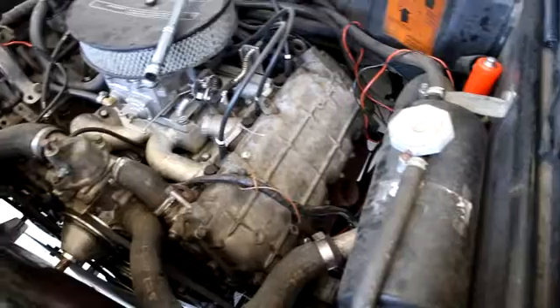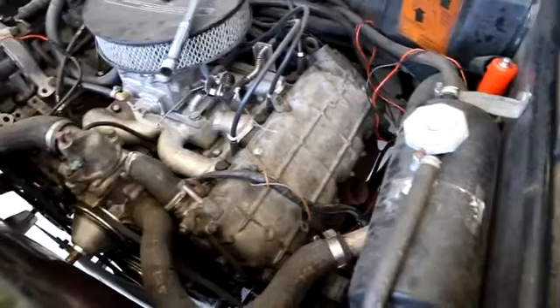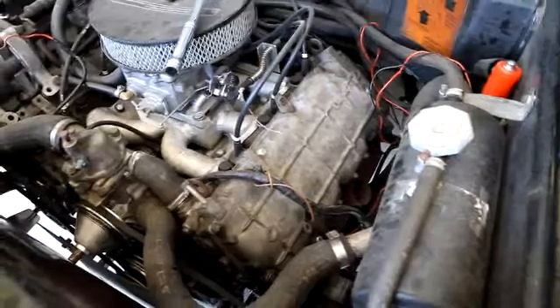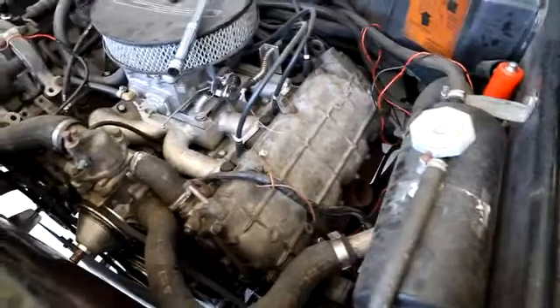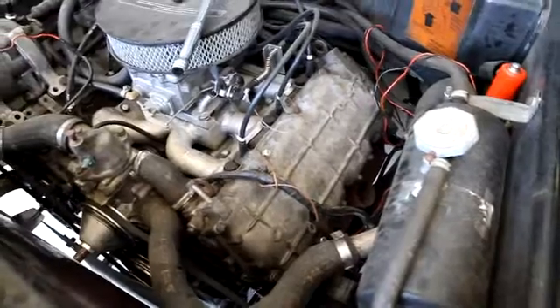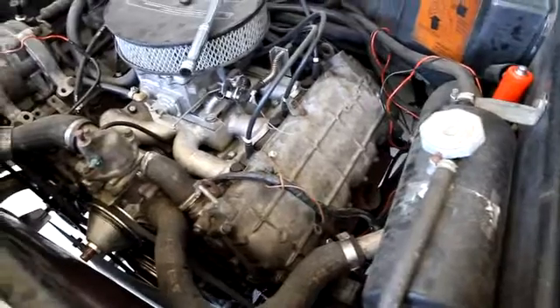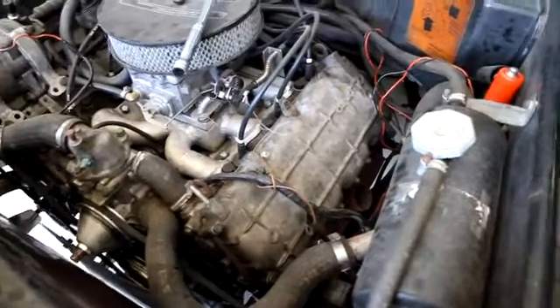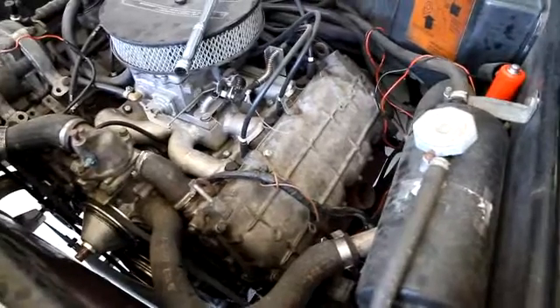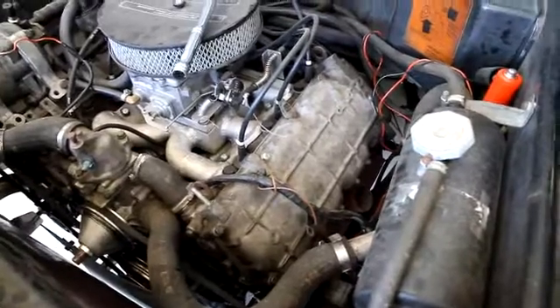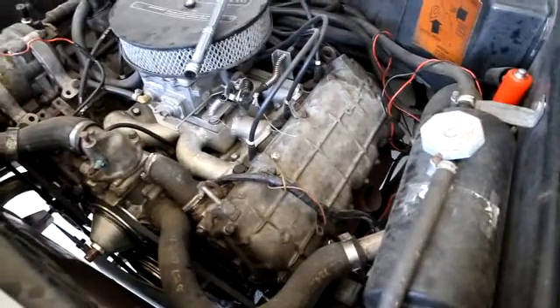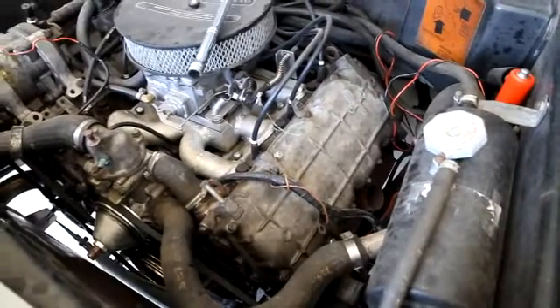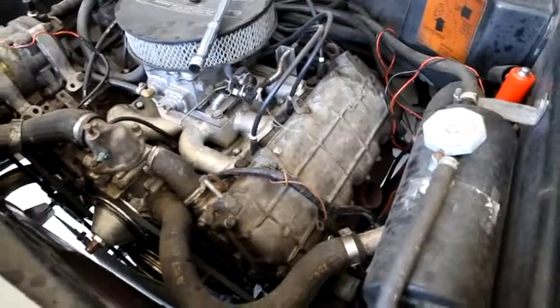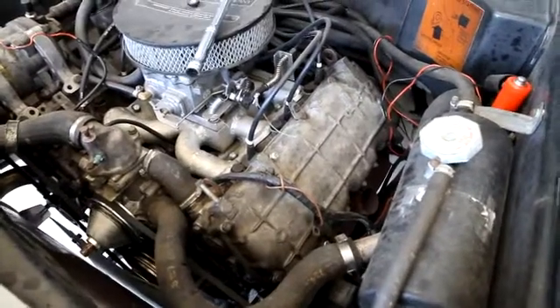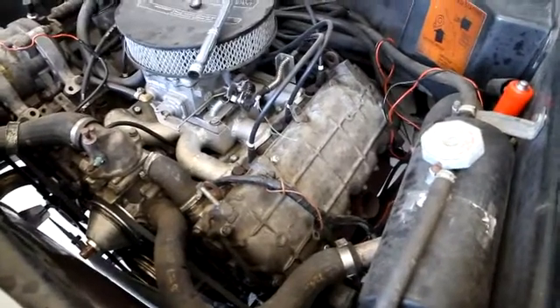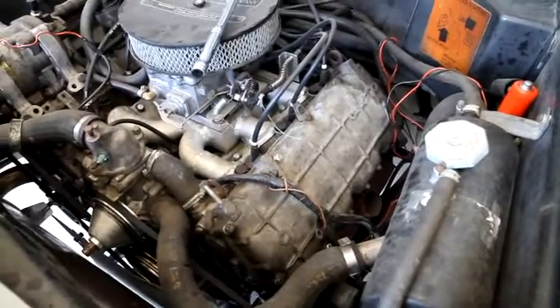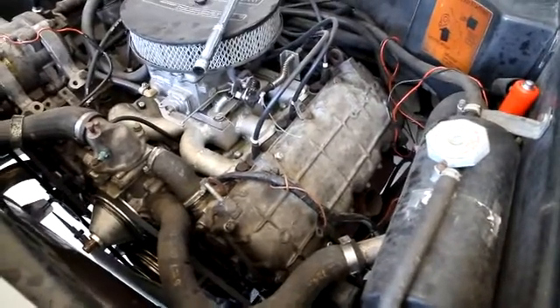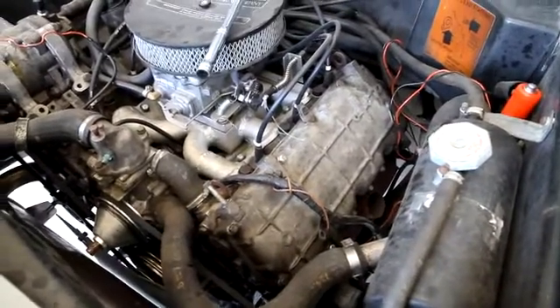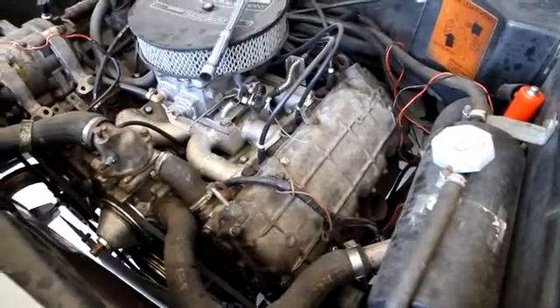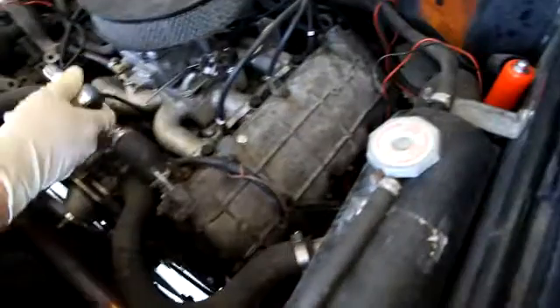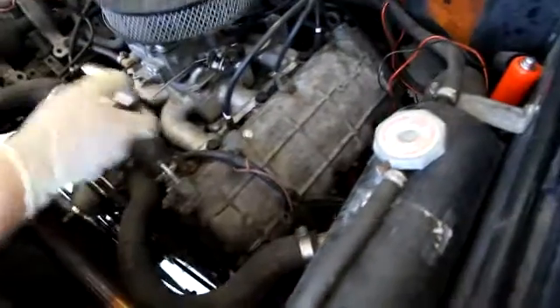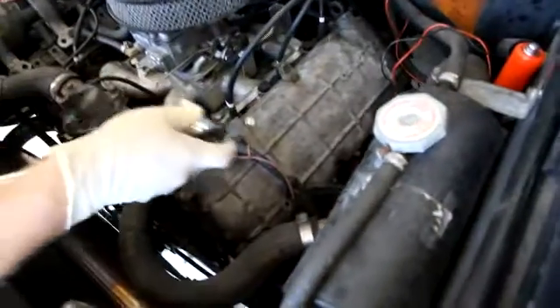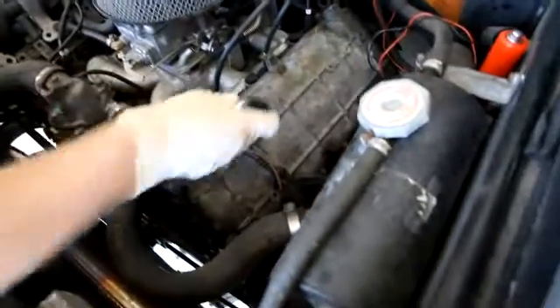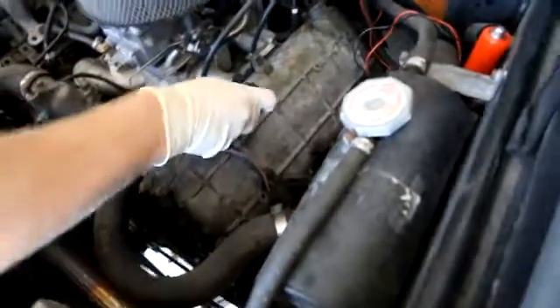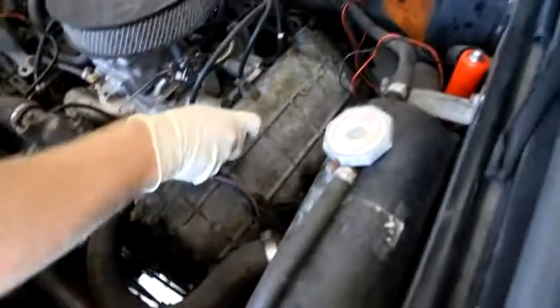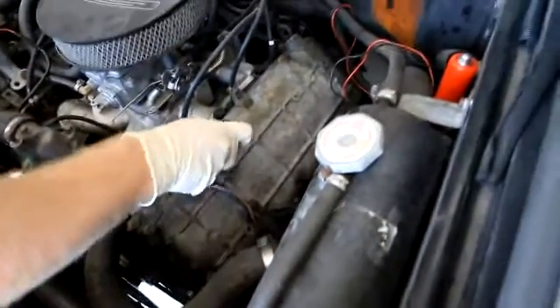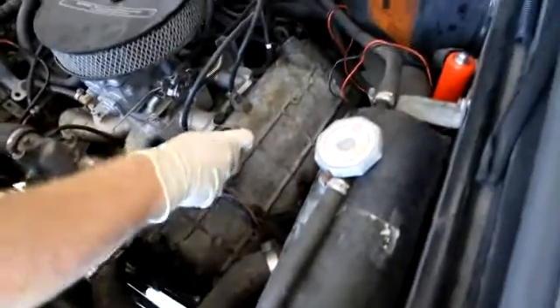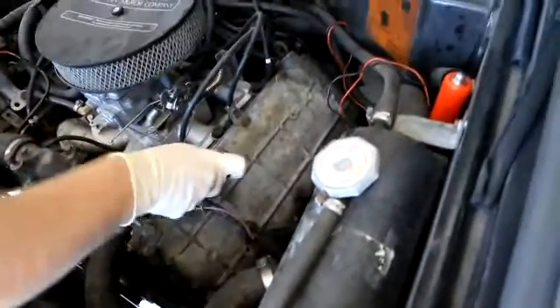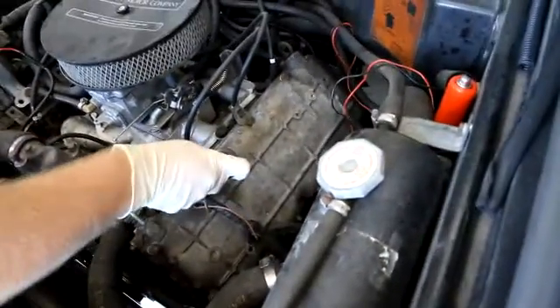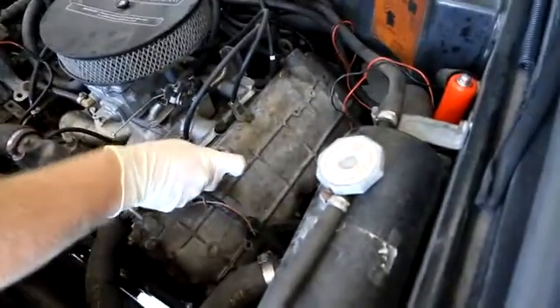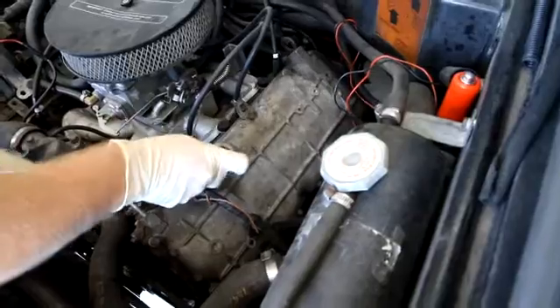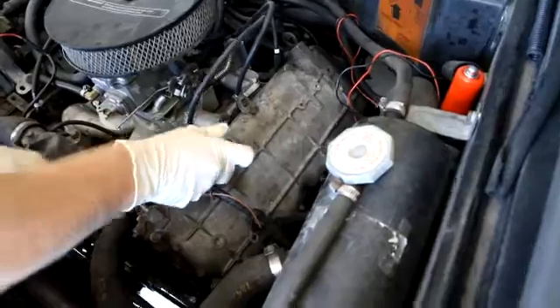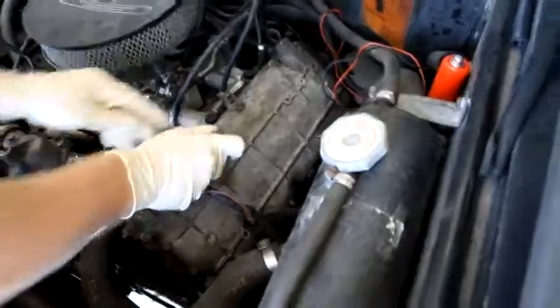I'm going to demonstrate how to do a valve adjustment. It's 11 millimeter — we're going to loosen that.